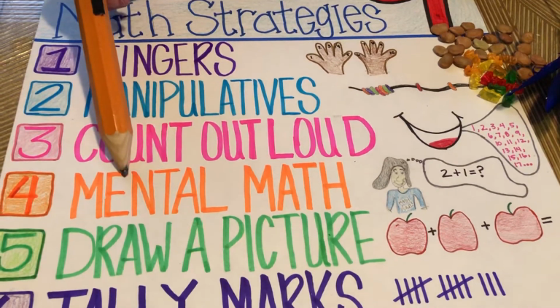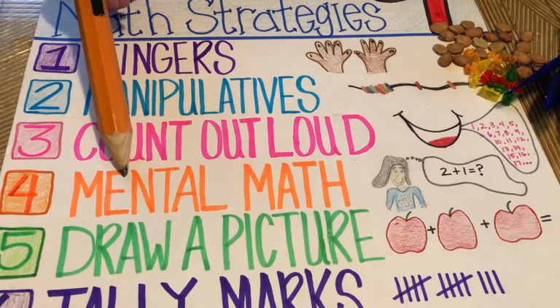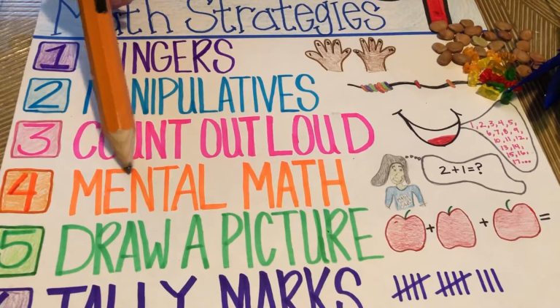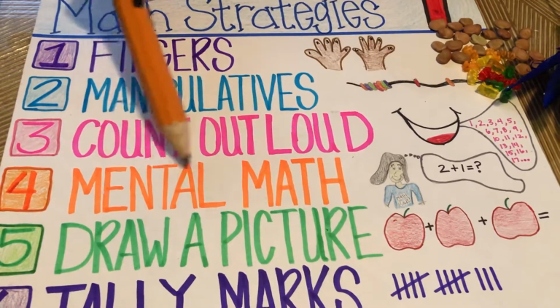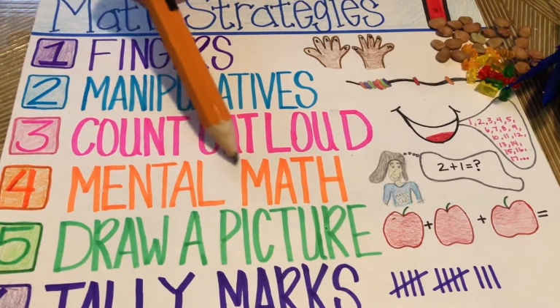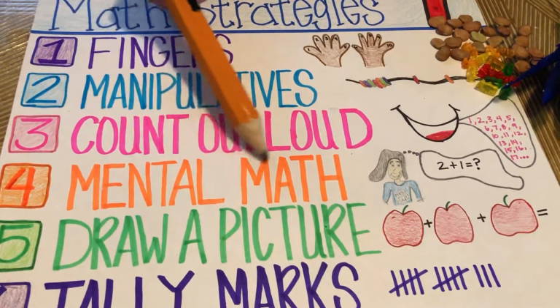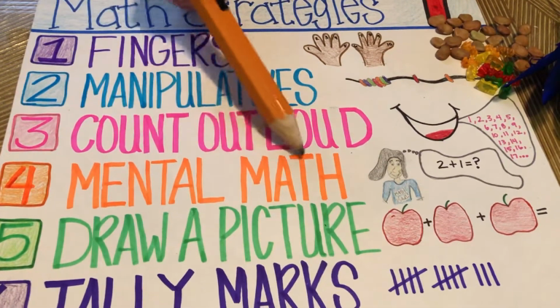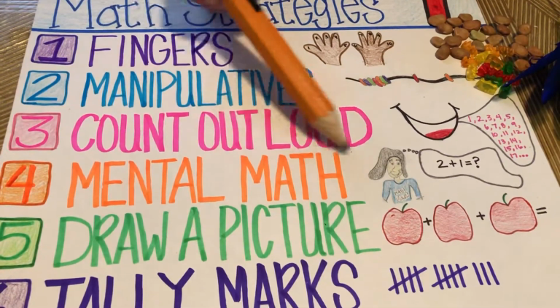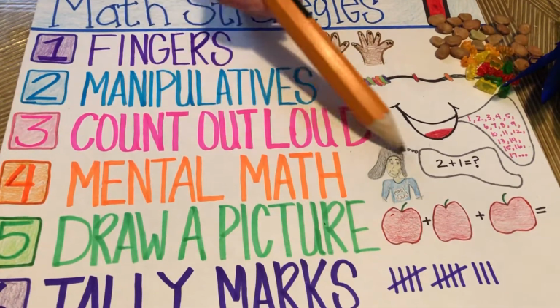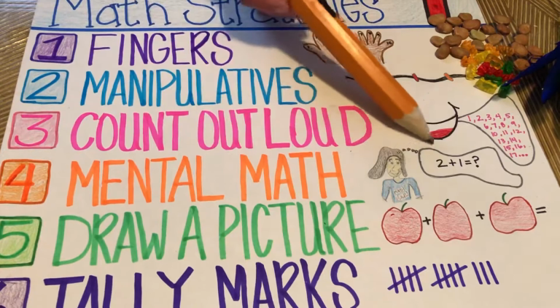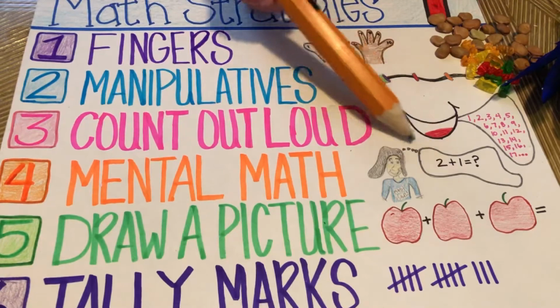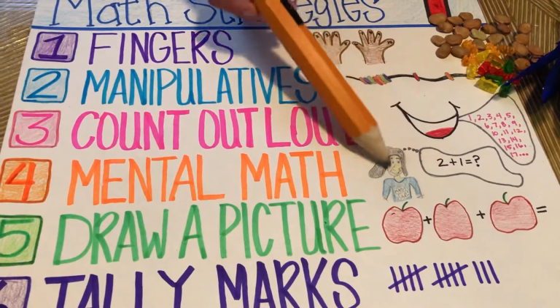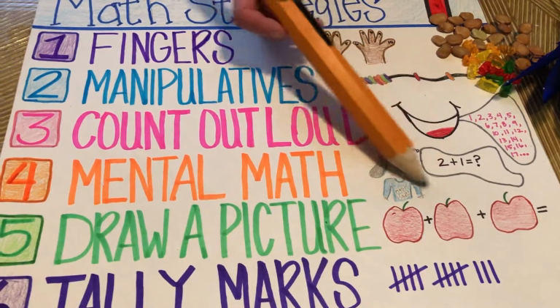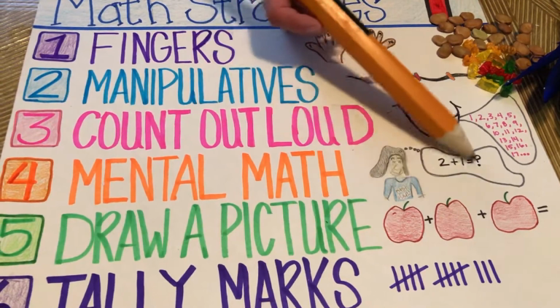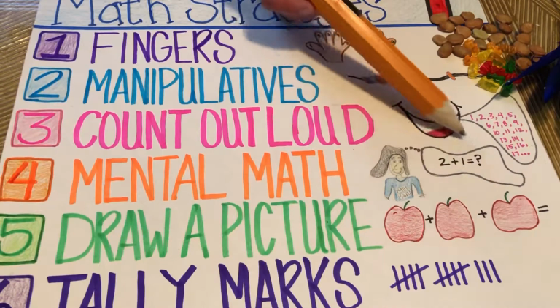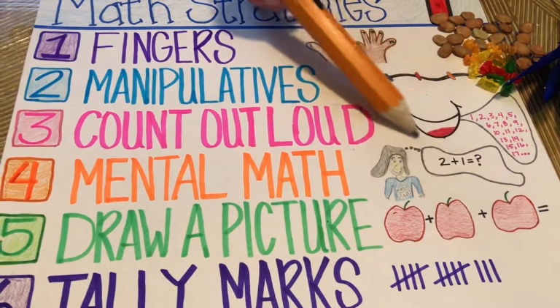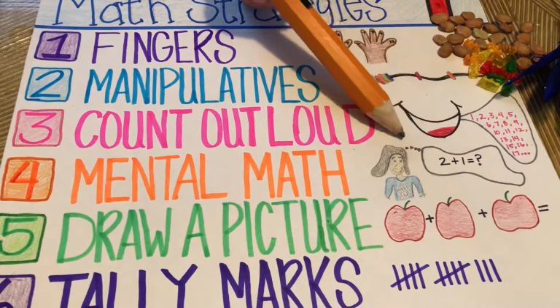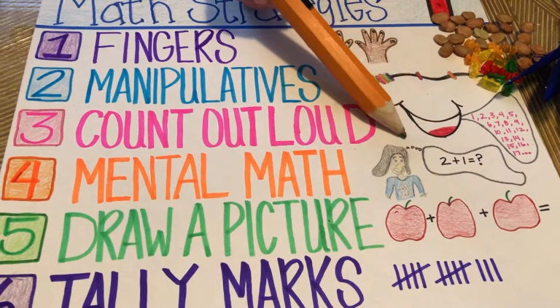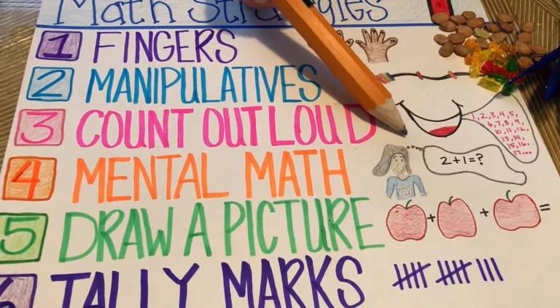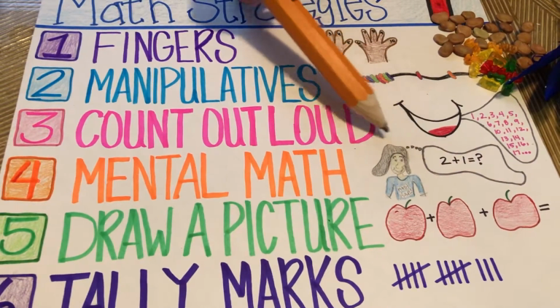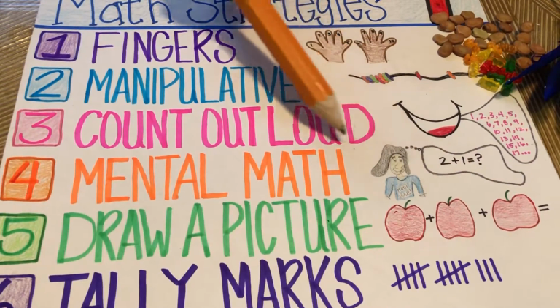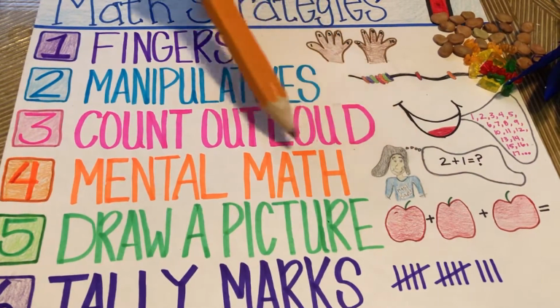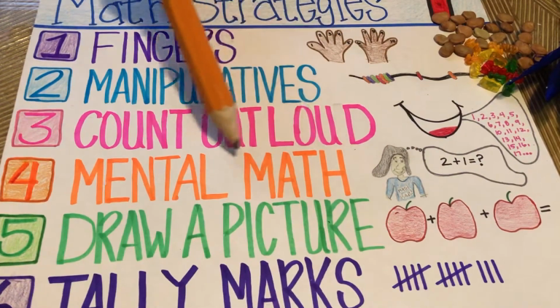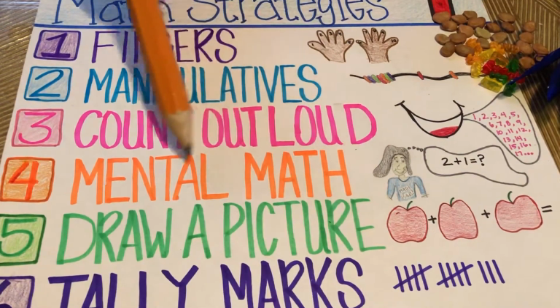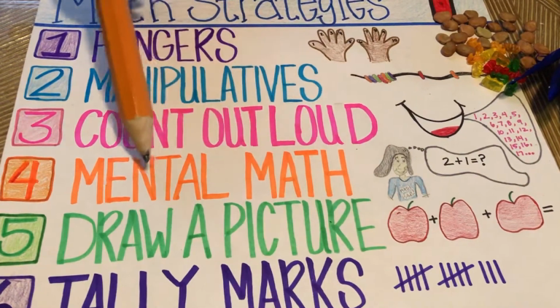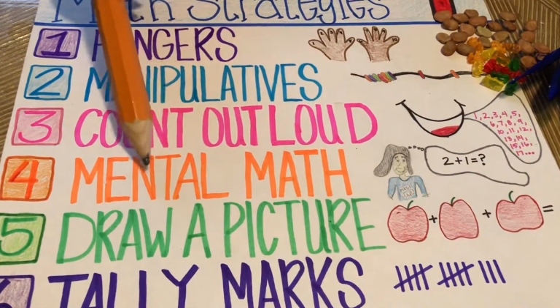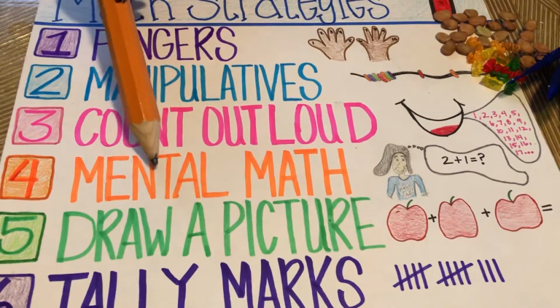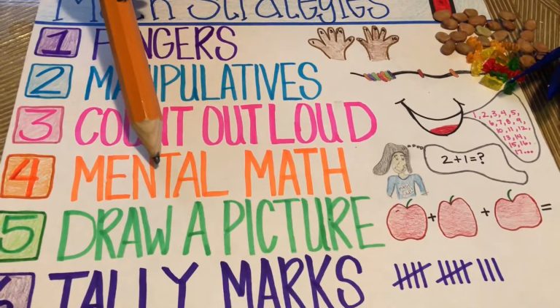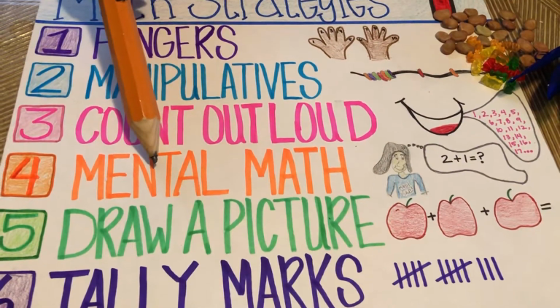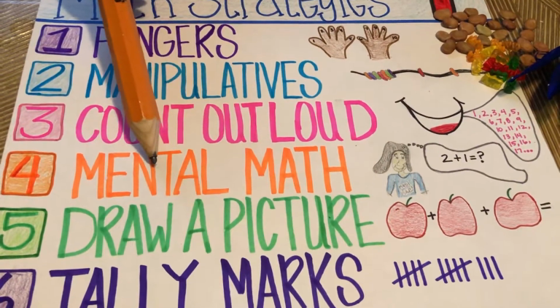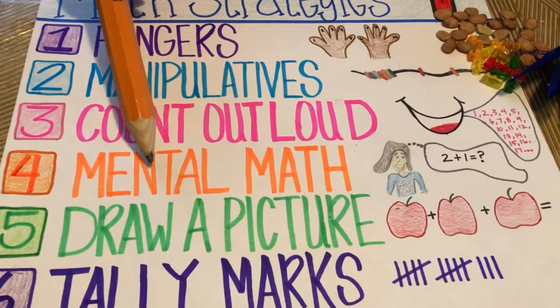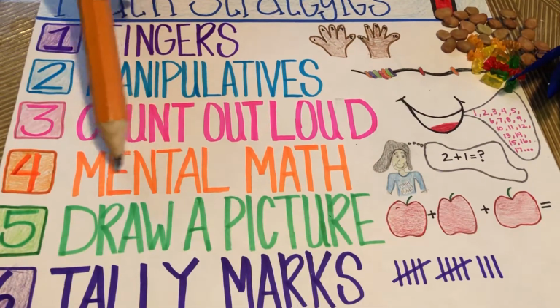Number four: mental math. Work problems out in your brain before you do on paper and see how that works.